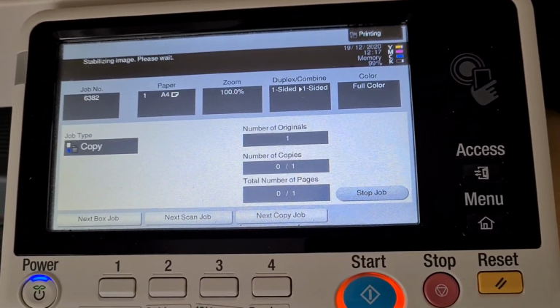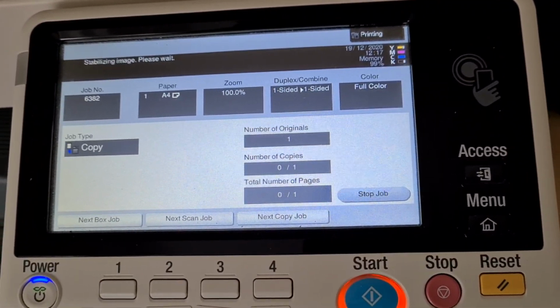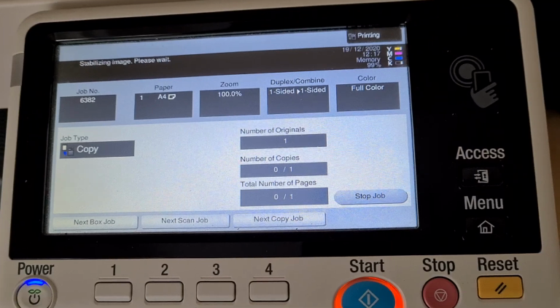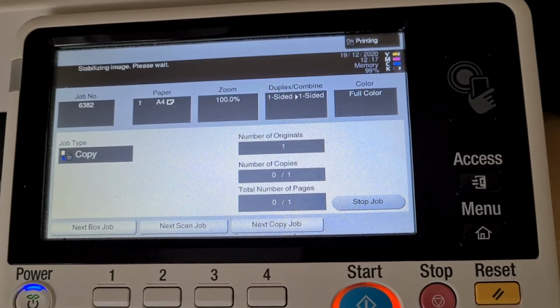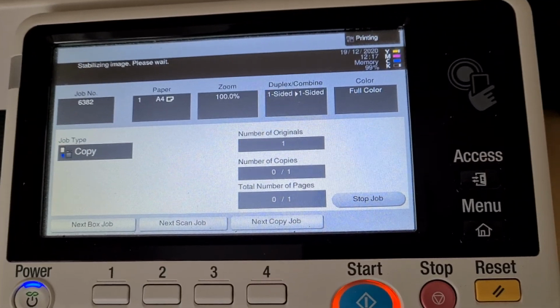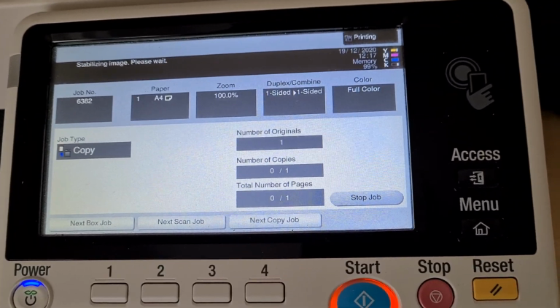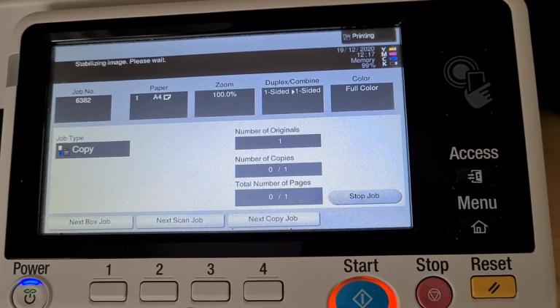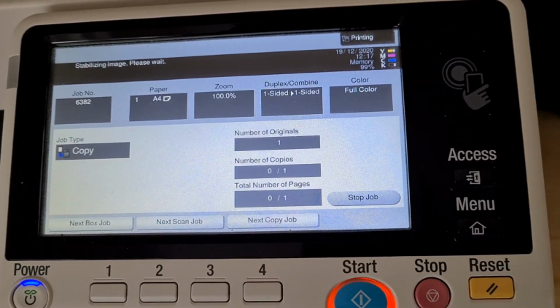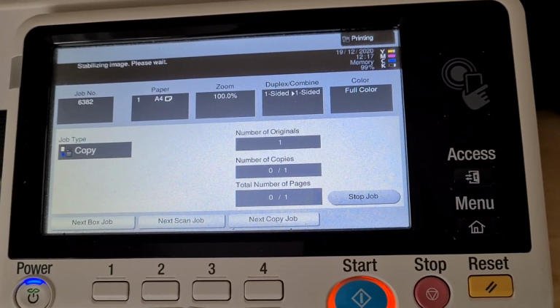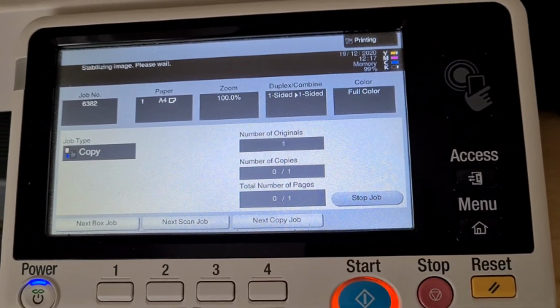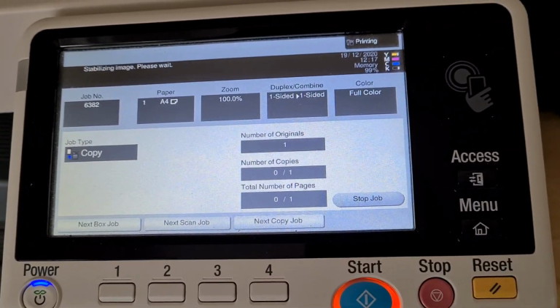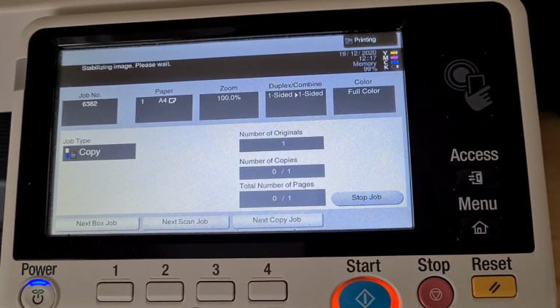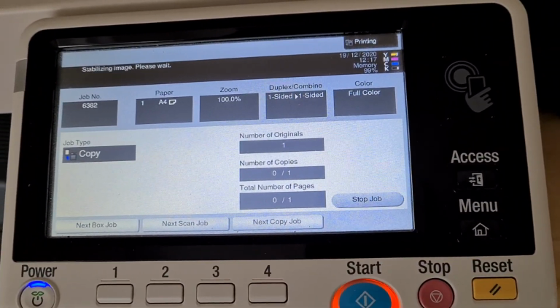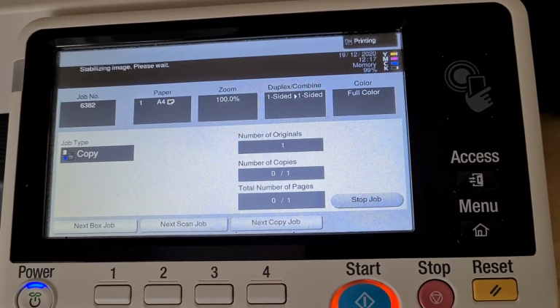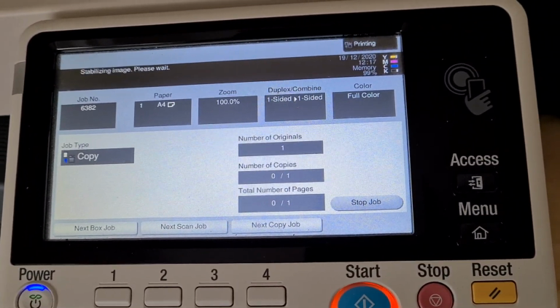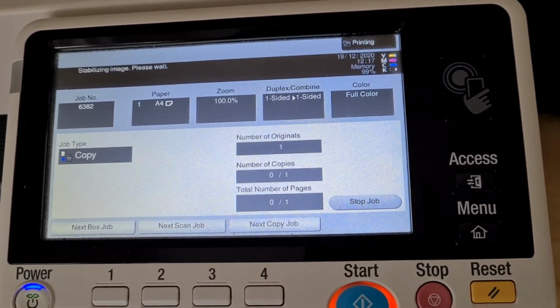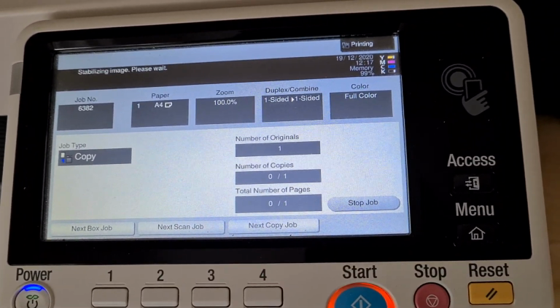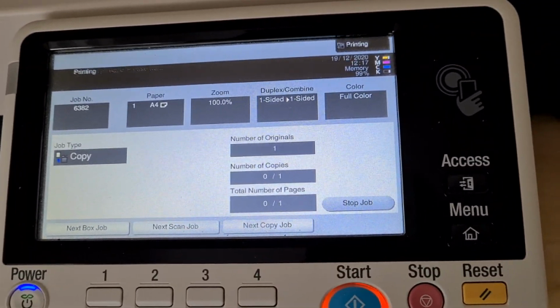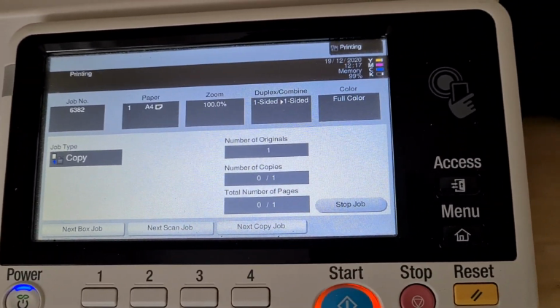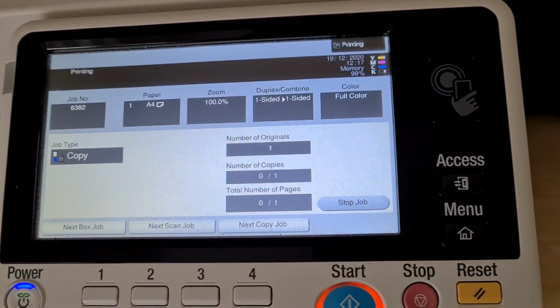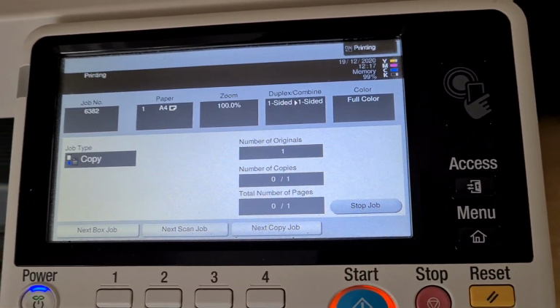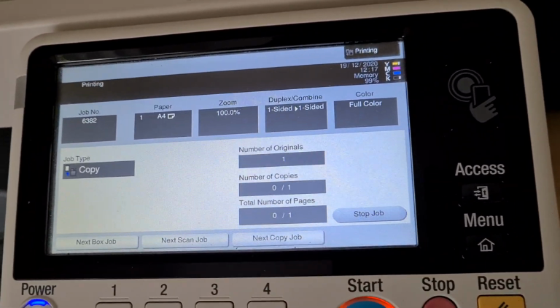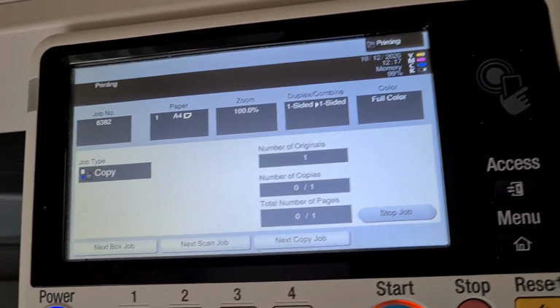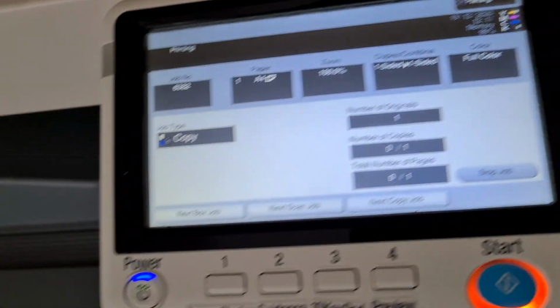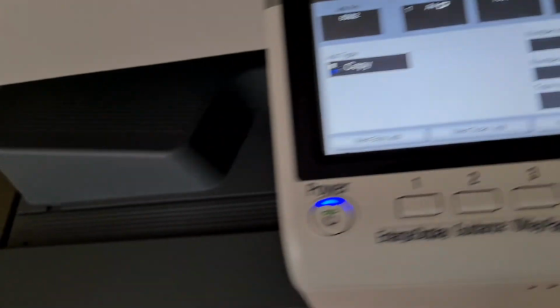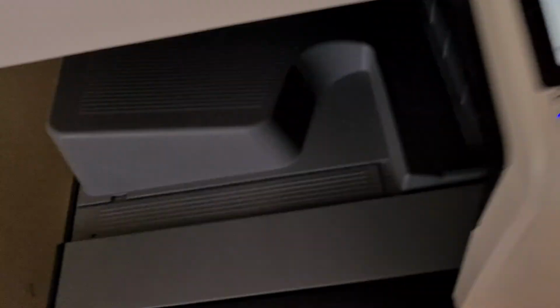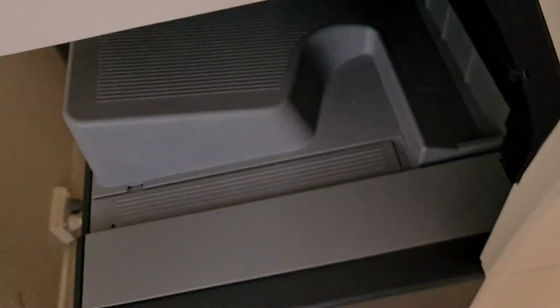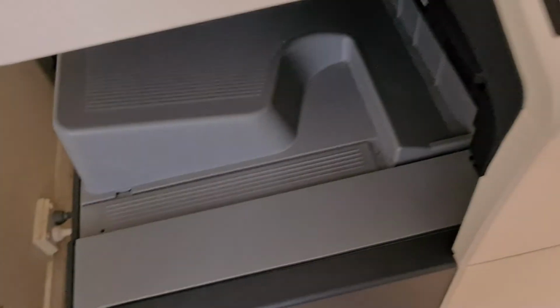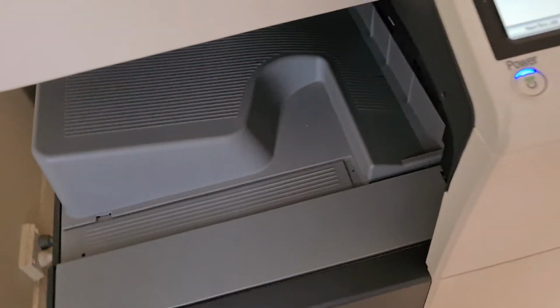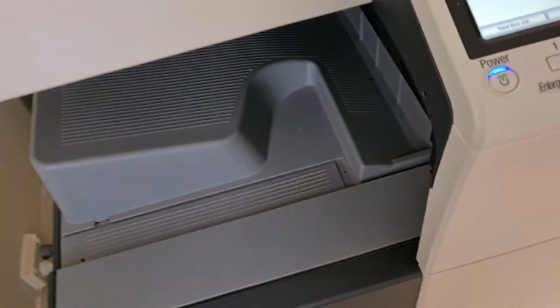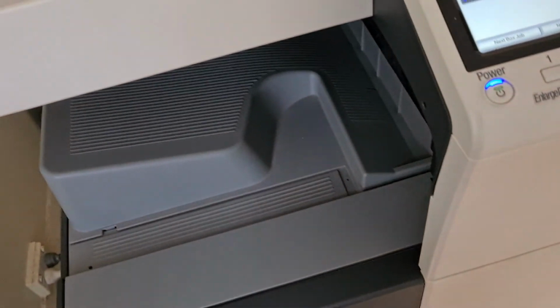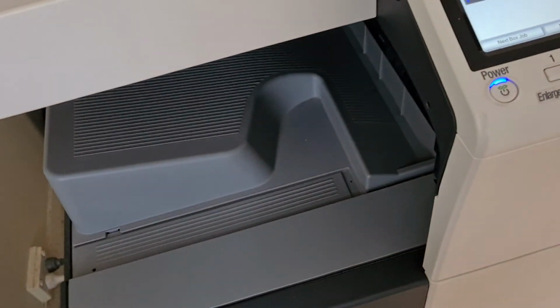Taking a bit of time stabilizing image, please wait. It takes a bit of time, this photocopier sometimes.